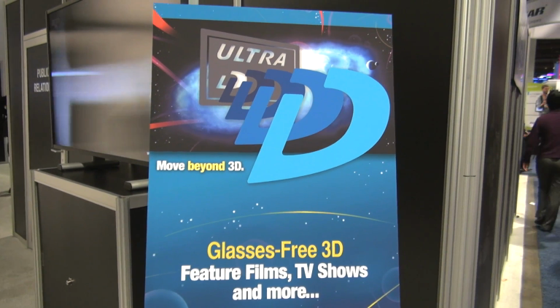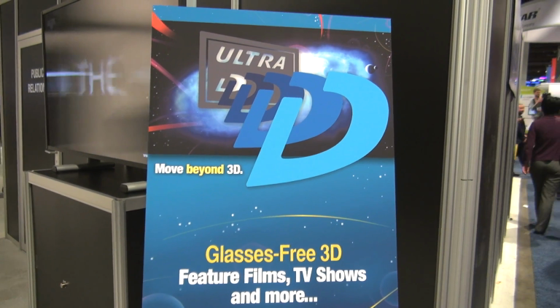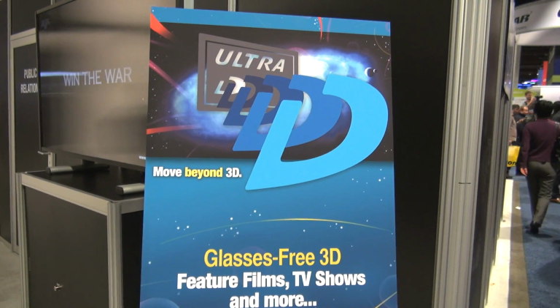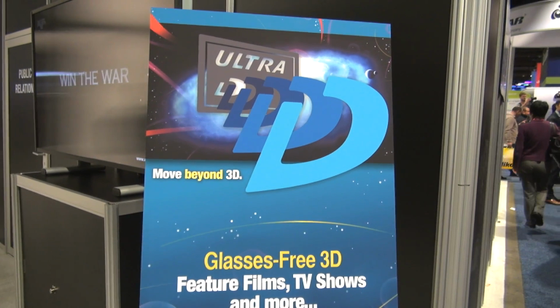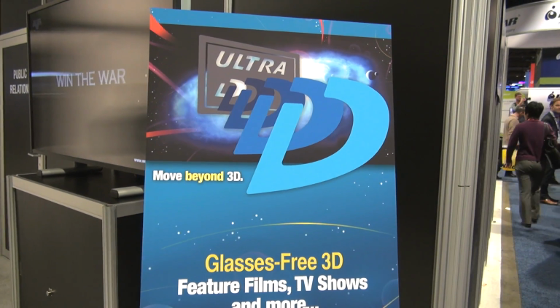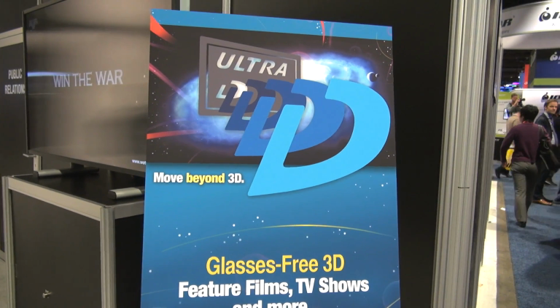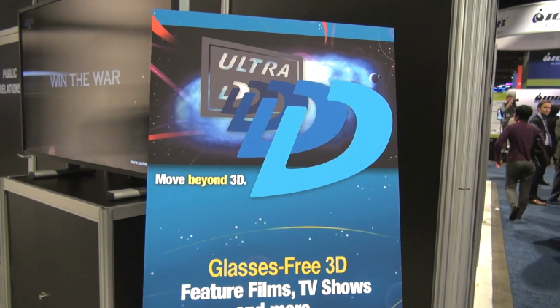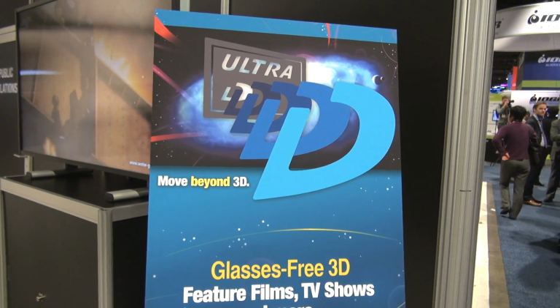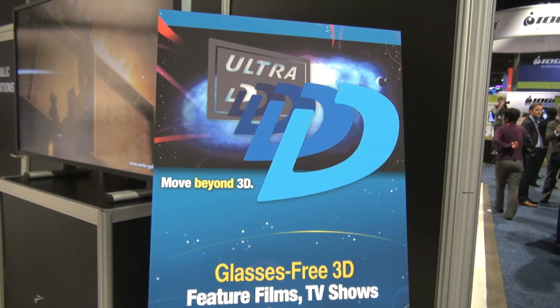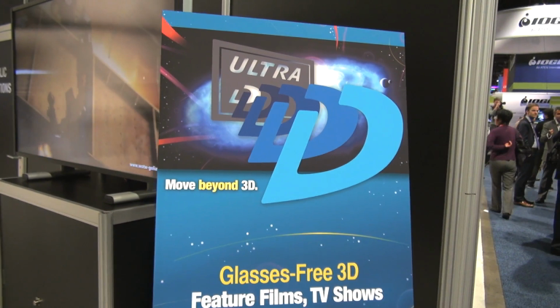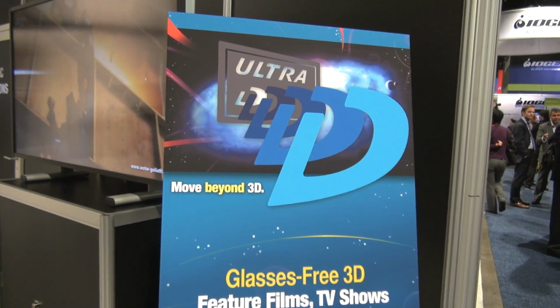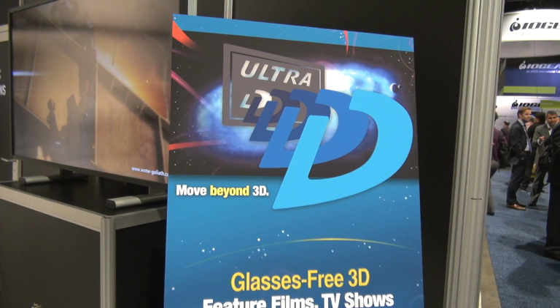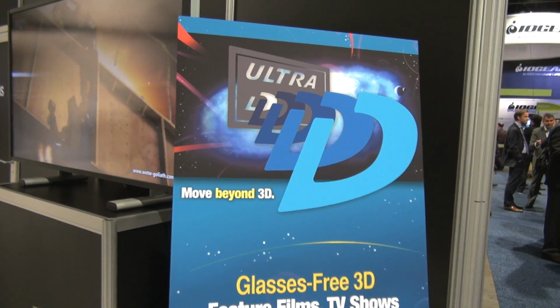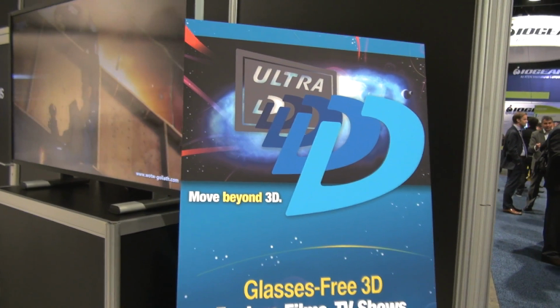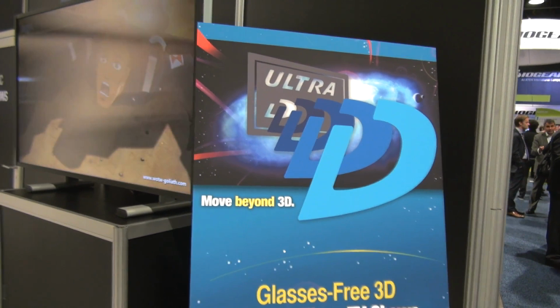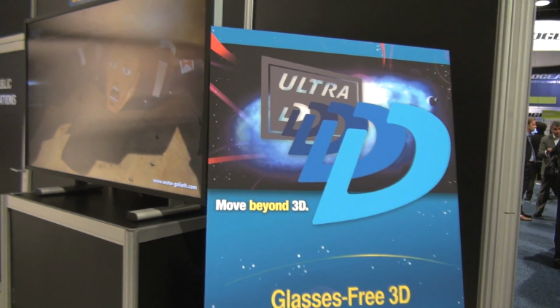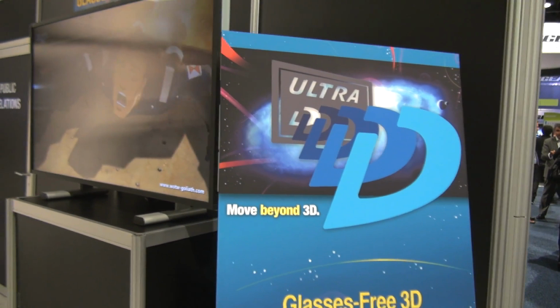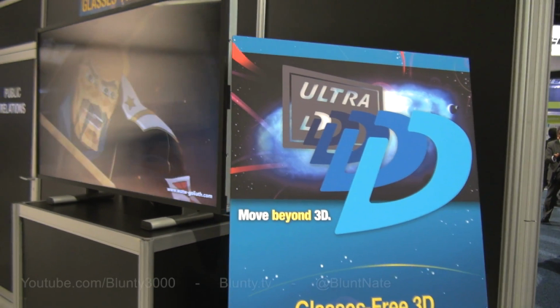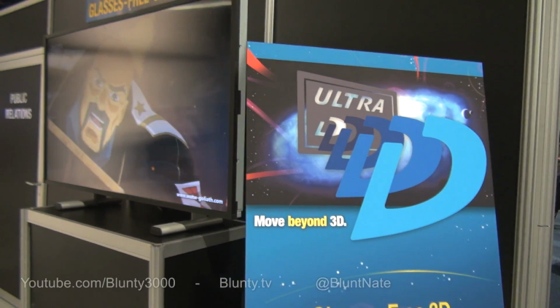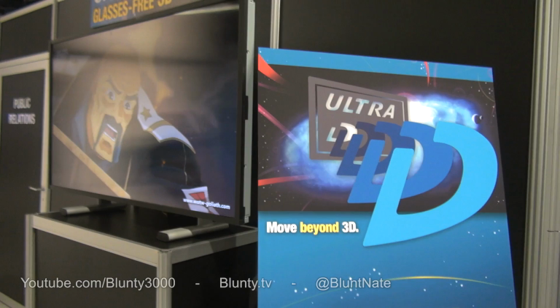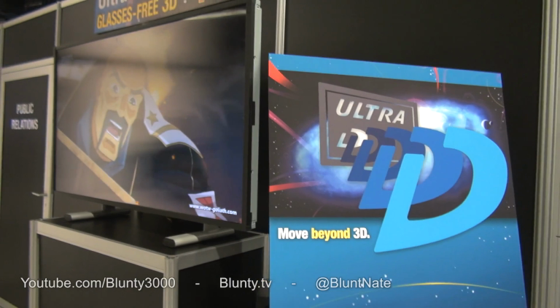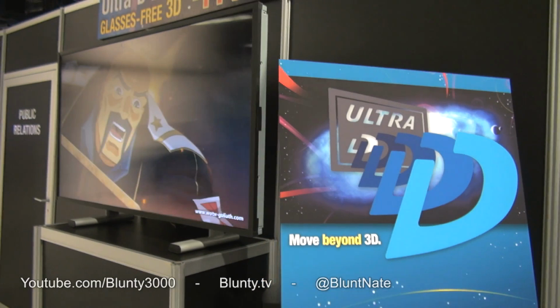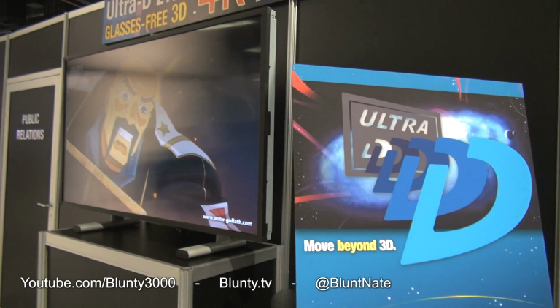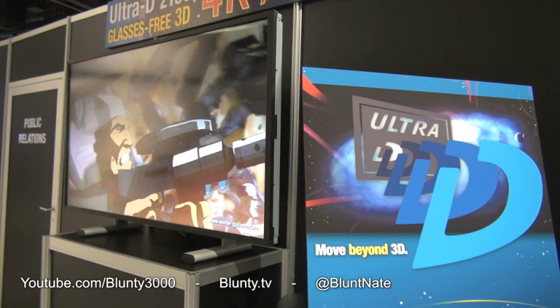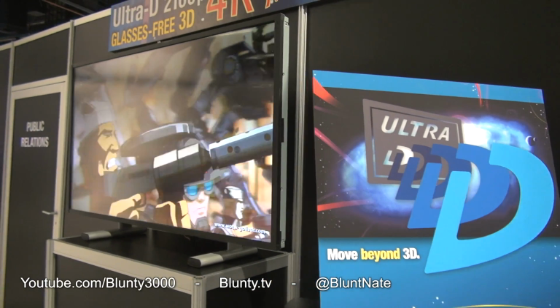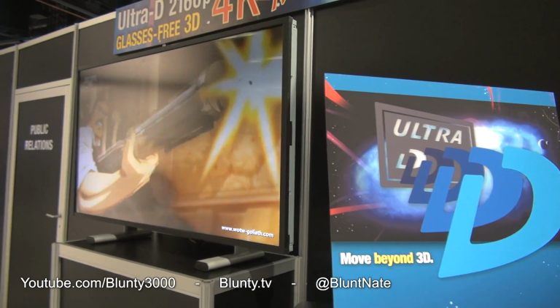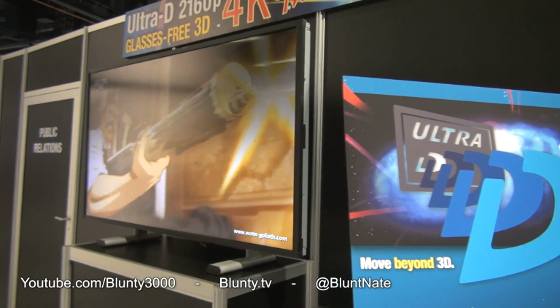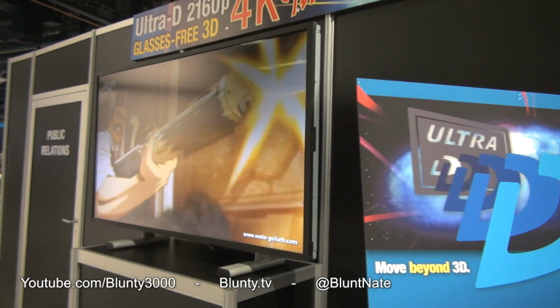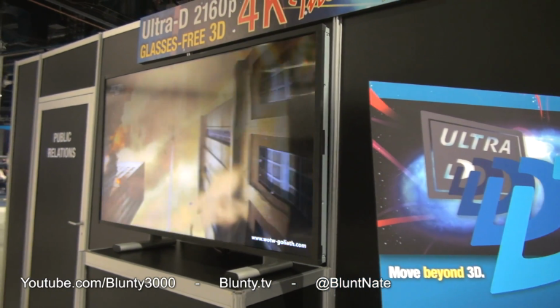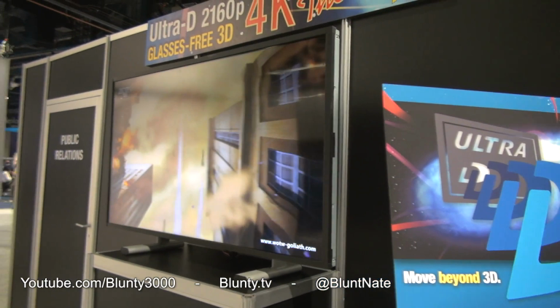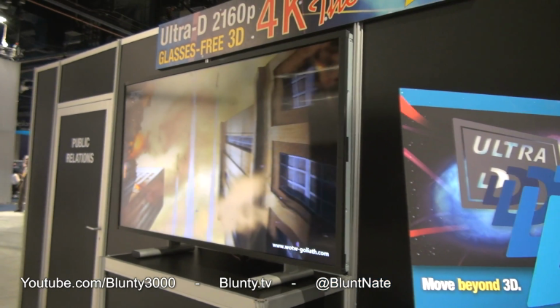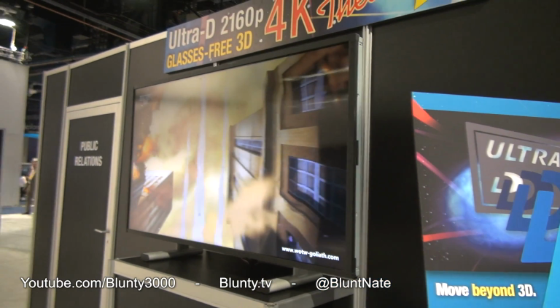Thanks for watching. Stay tuned for even more CES finds. I am Blunty, and I will catch you next time.